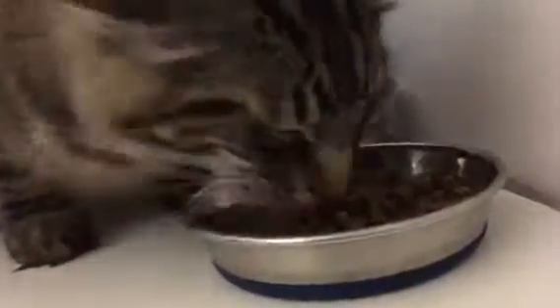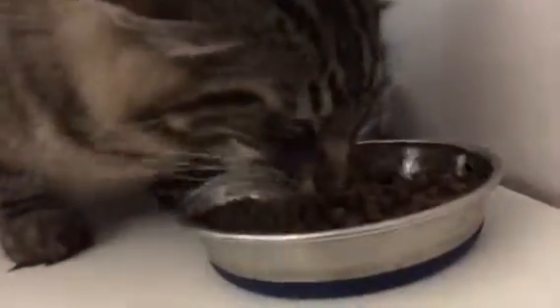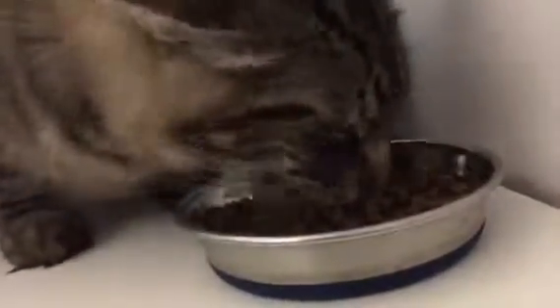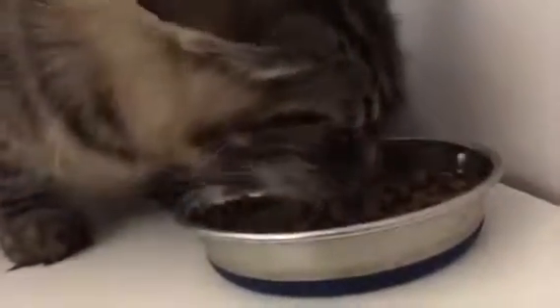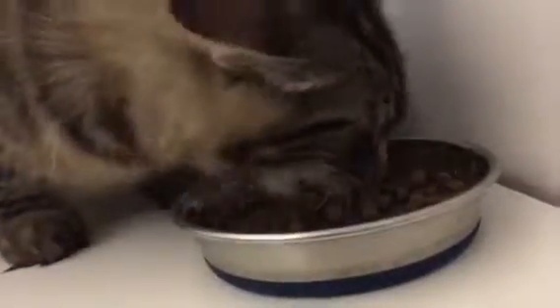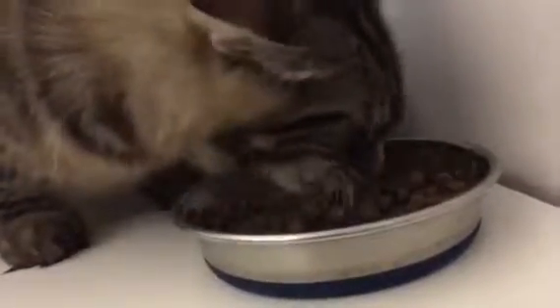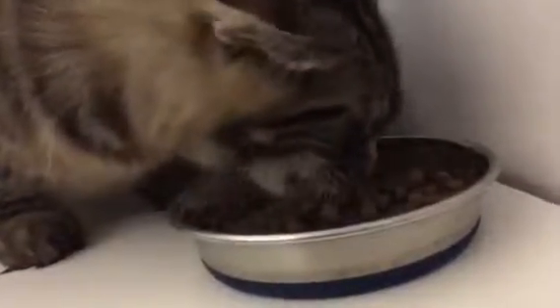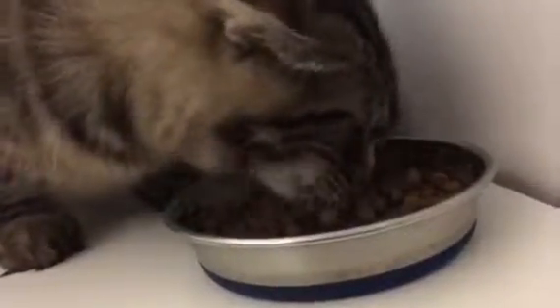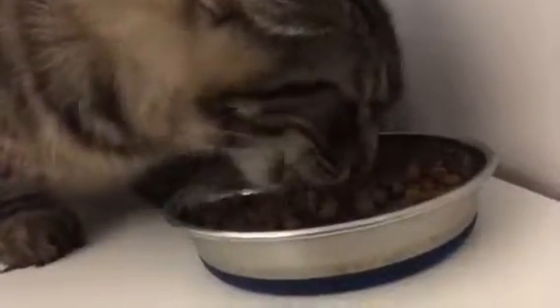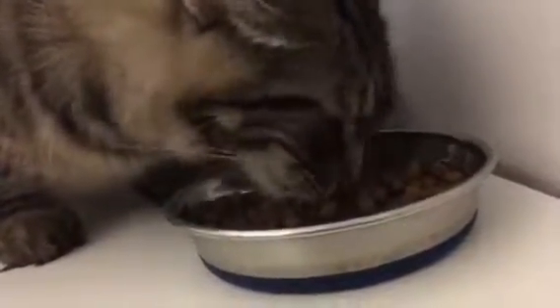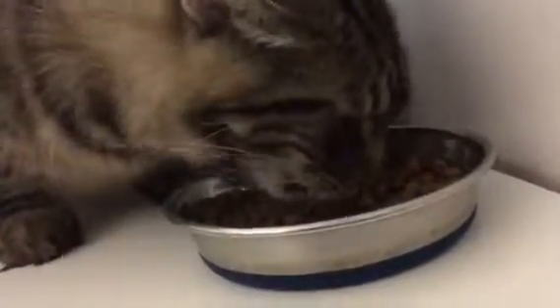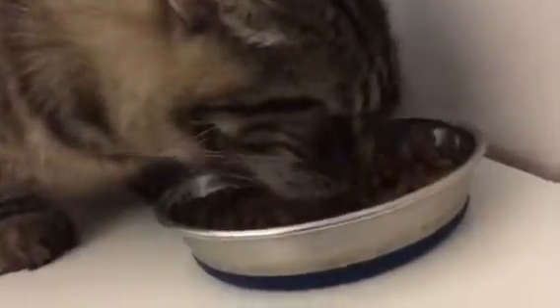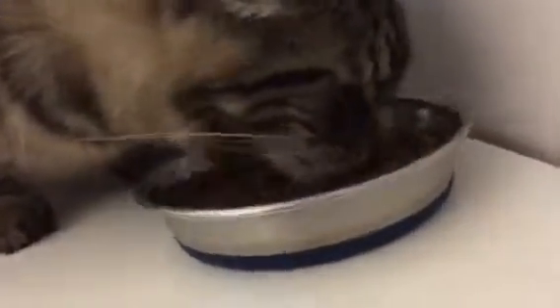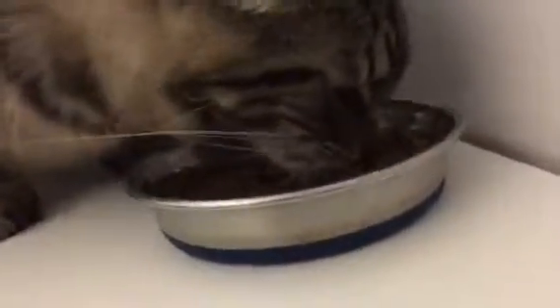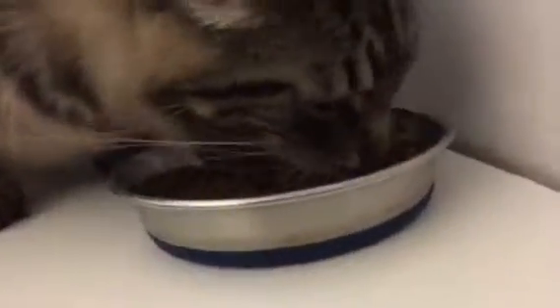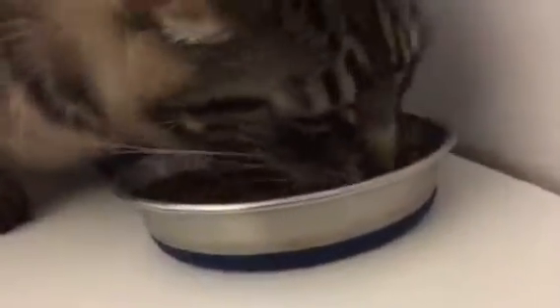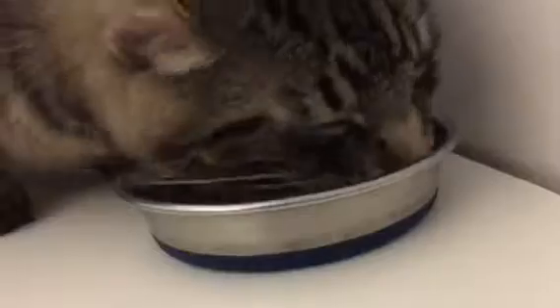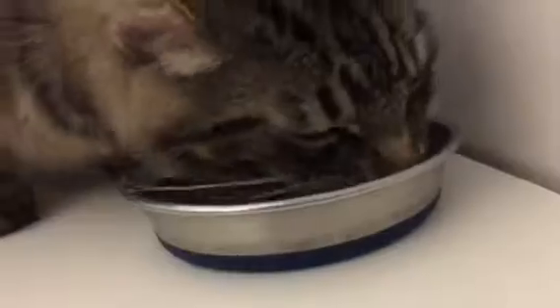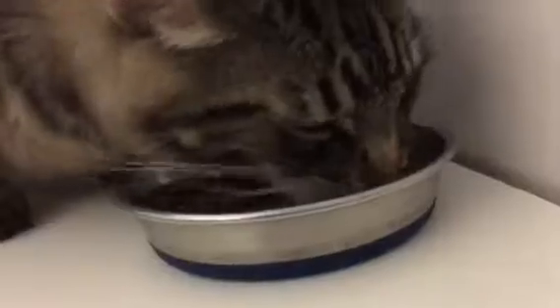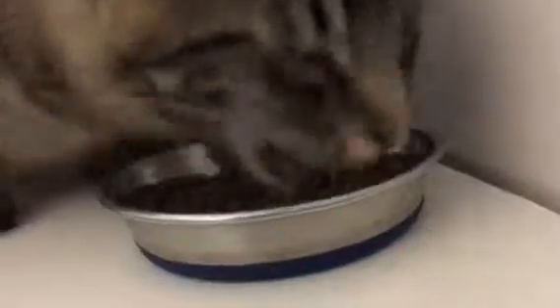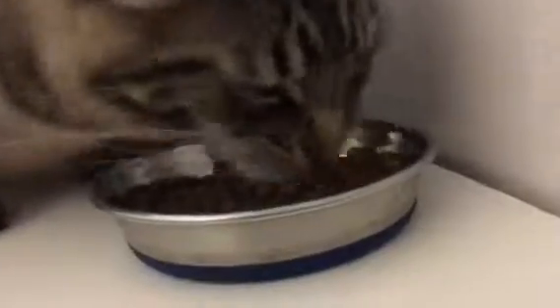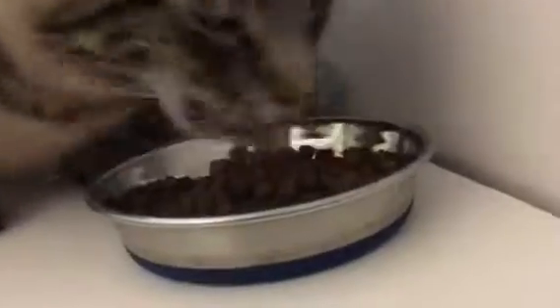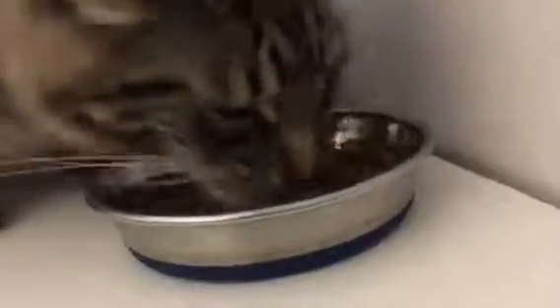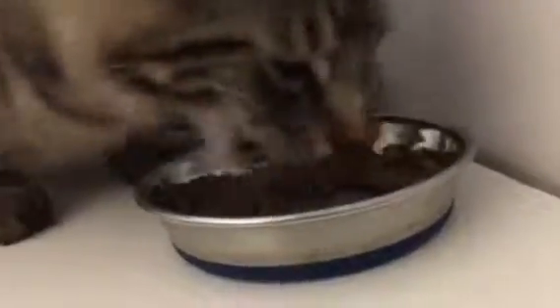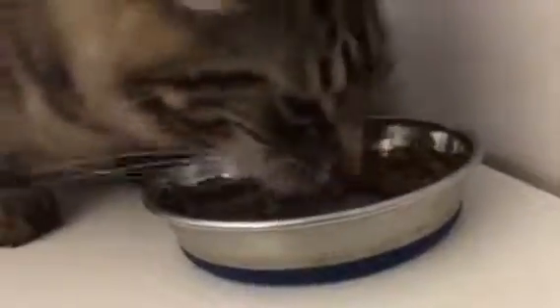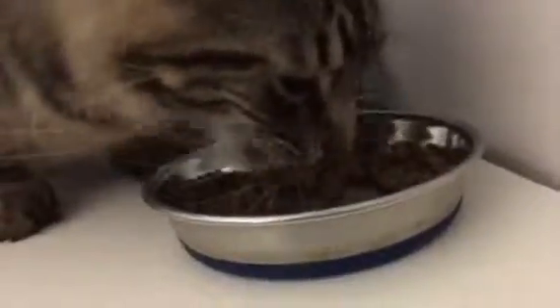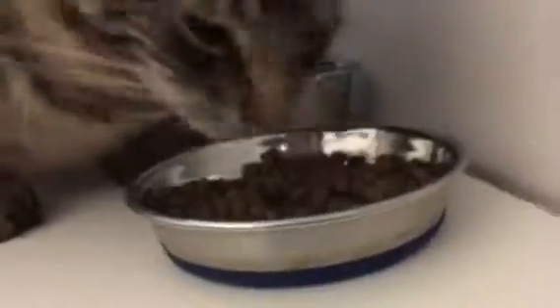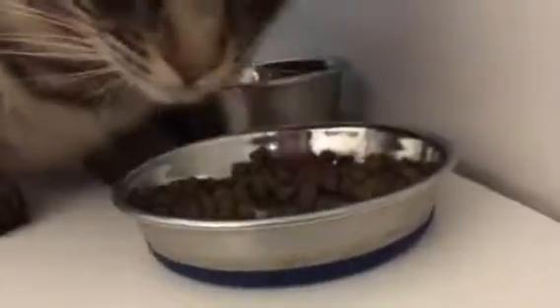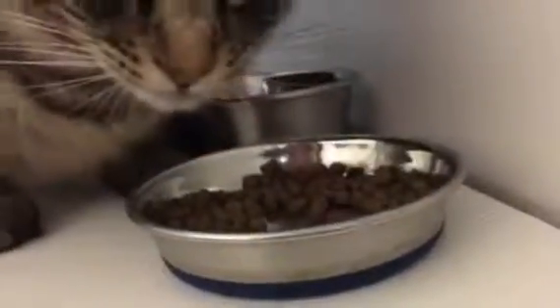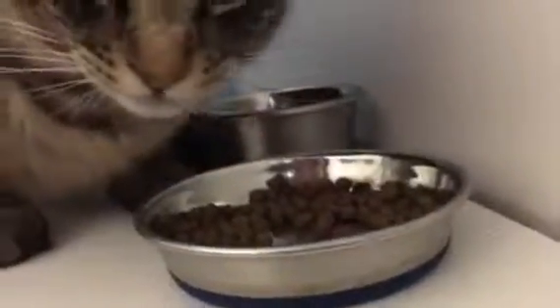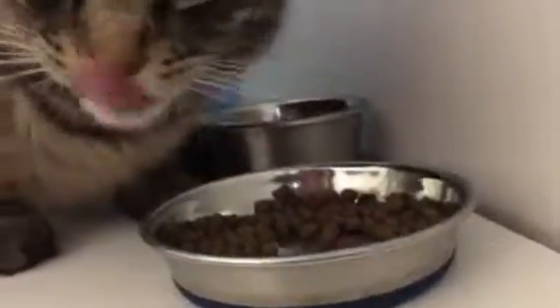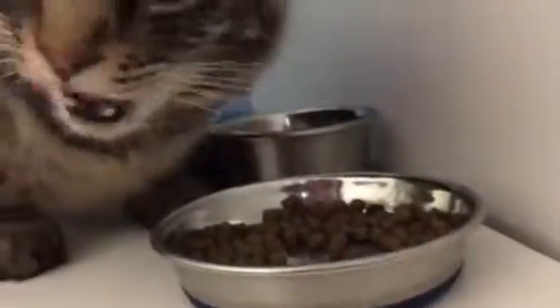Are you eating? I'll leave you to it, buddy. Kitty mail!